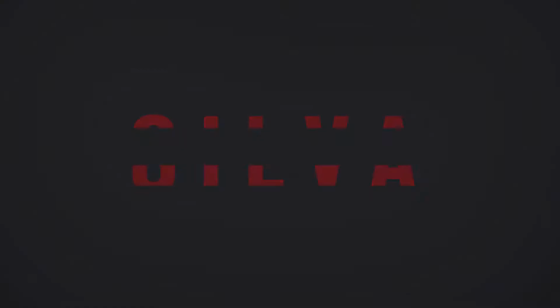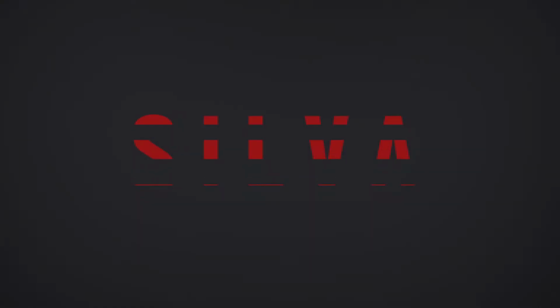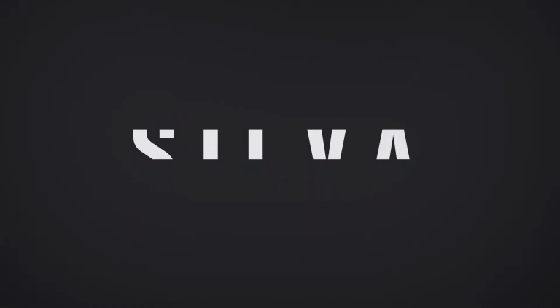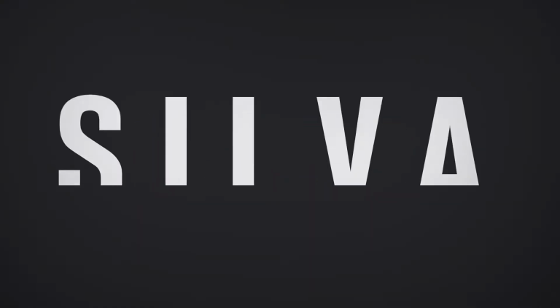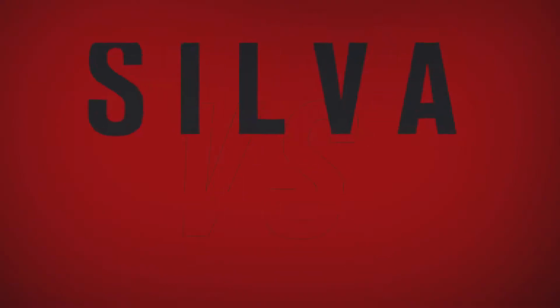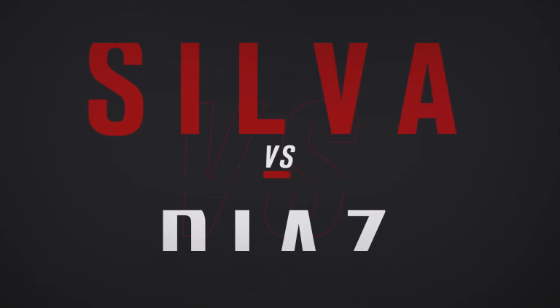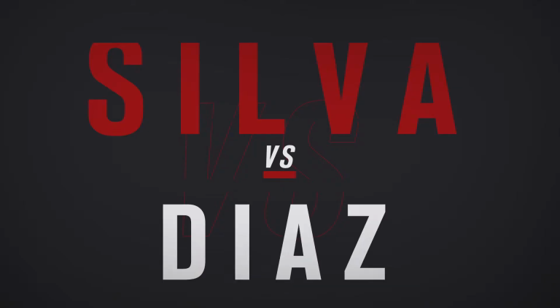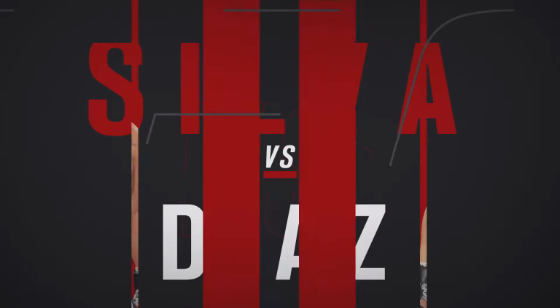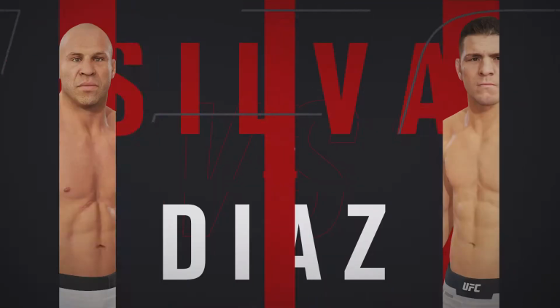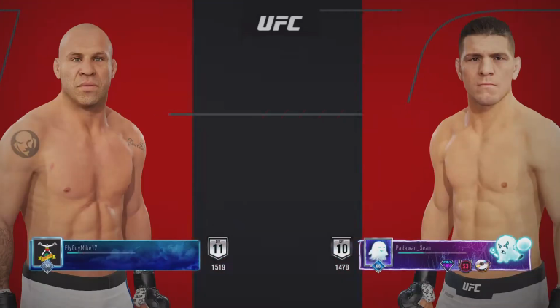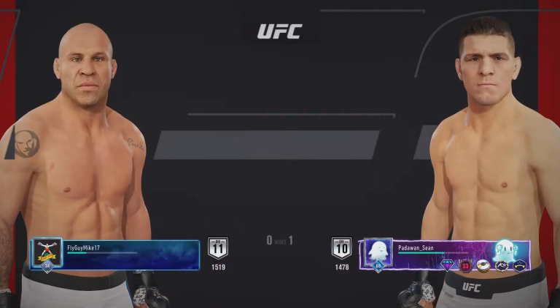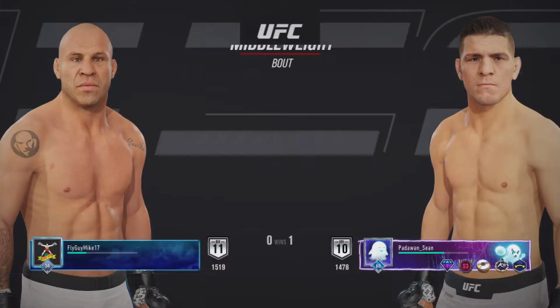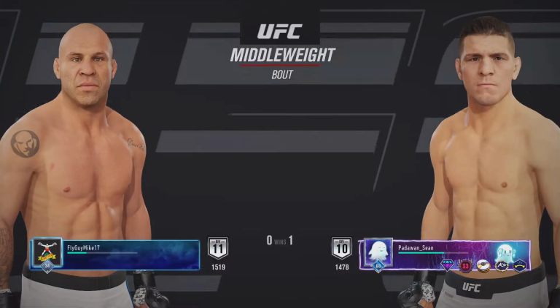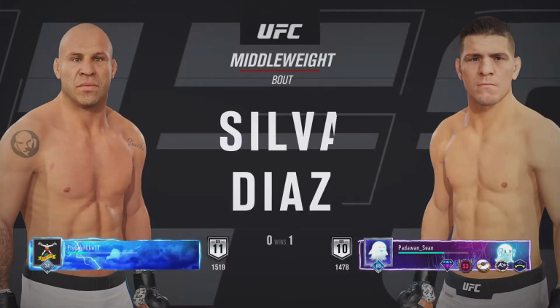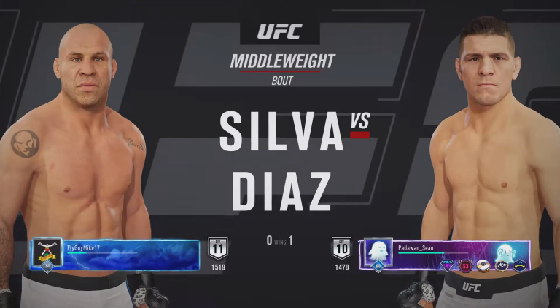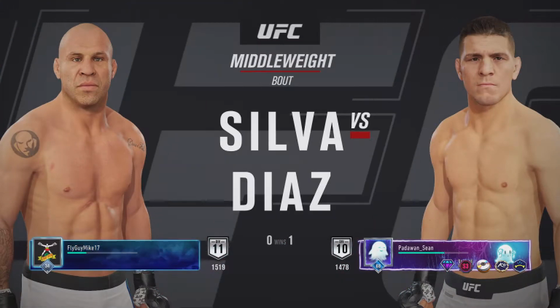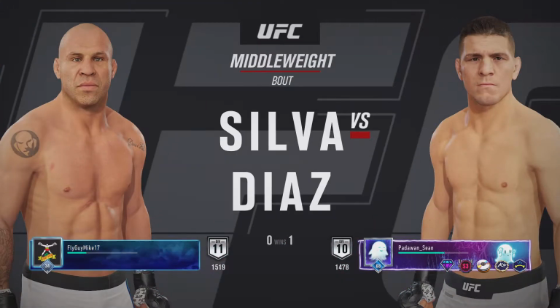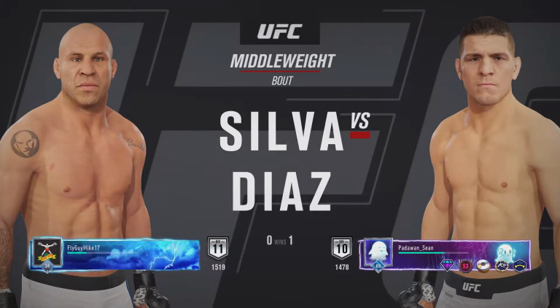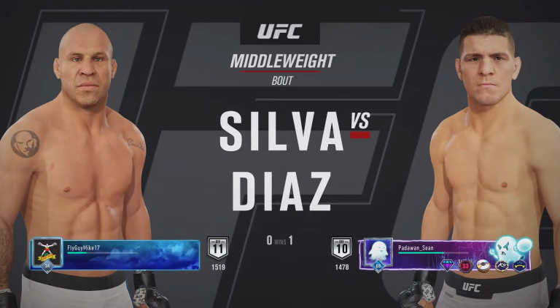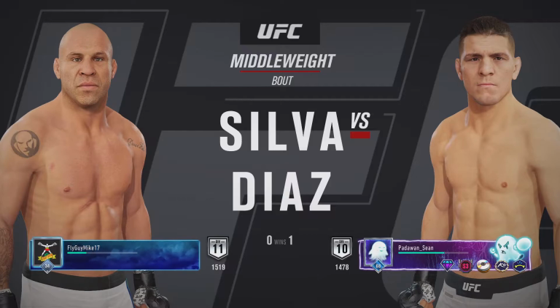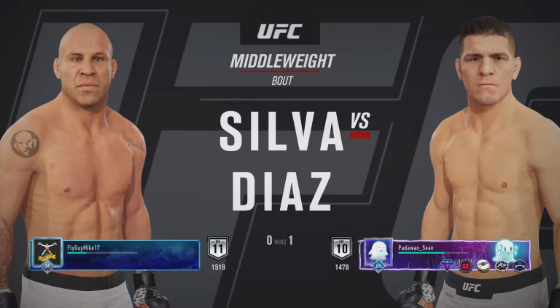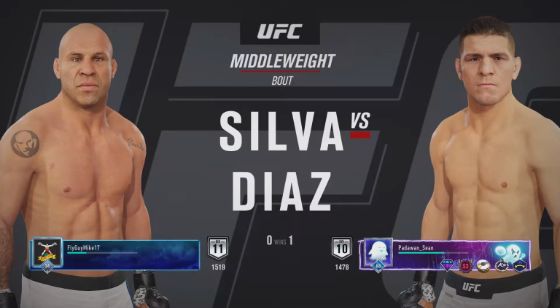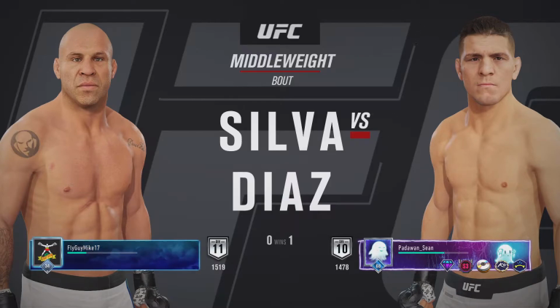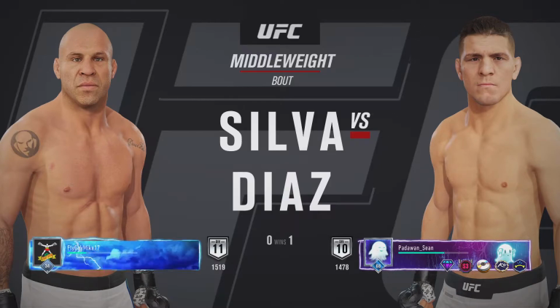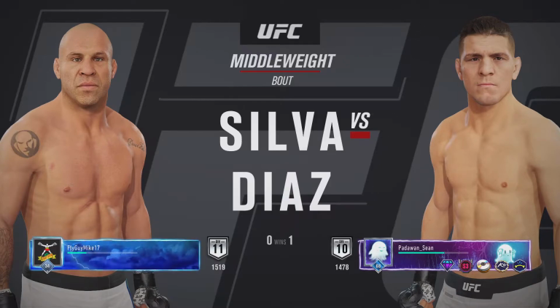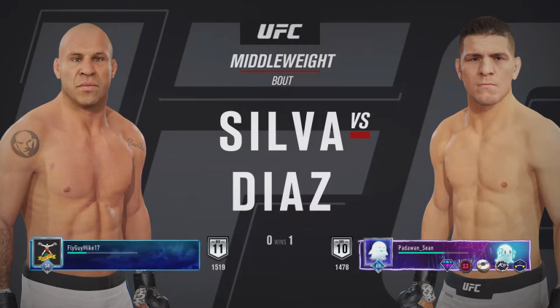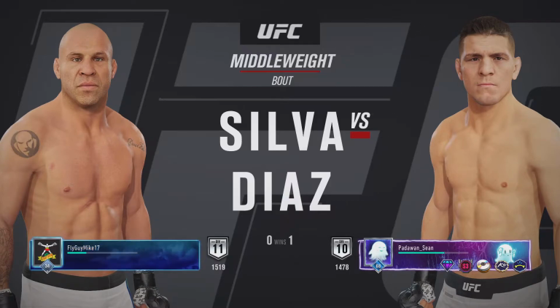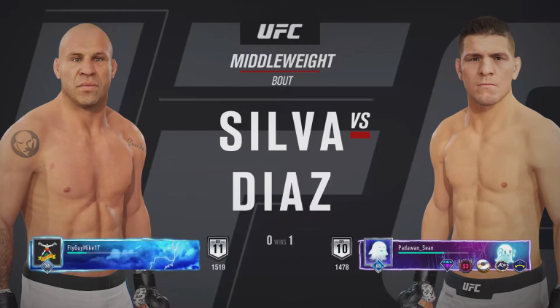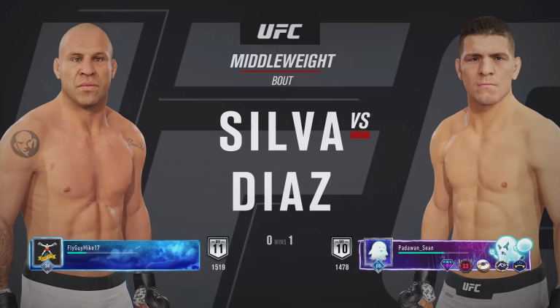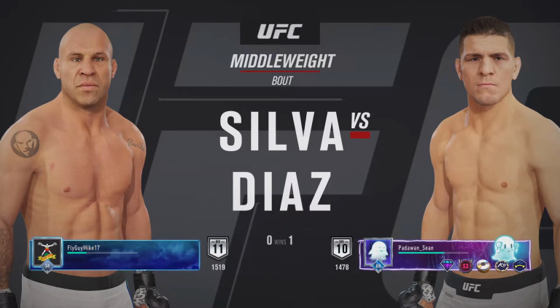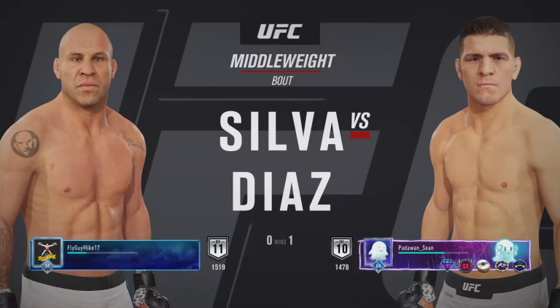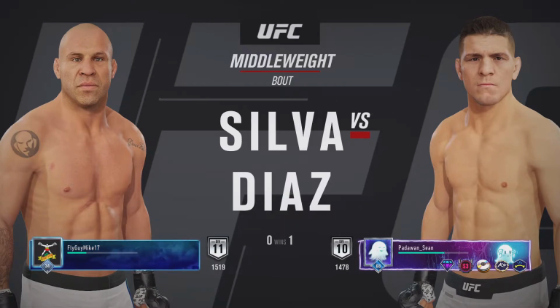All right, coming up next, it's a middleweight matchup between Vanderlei Silva and Nick Diaz.